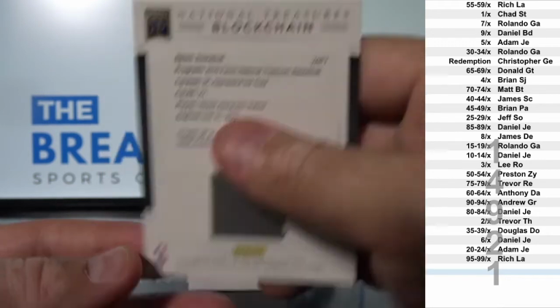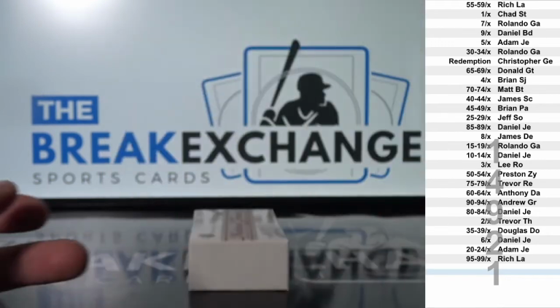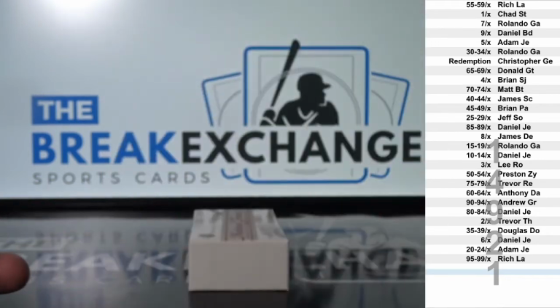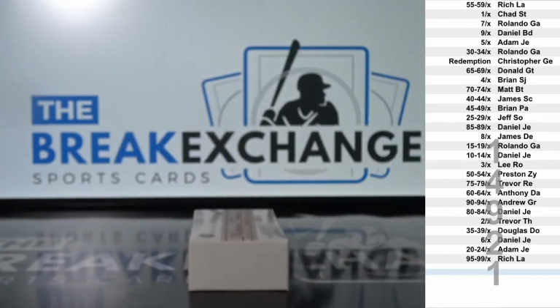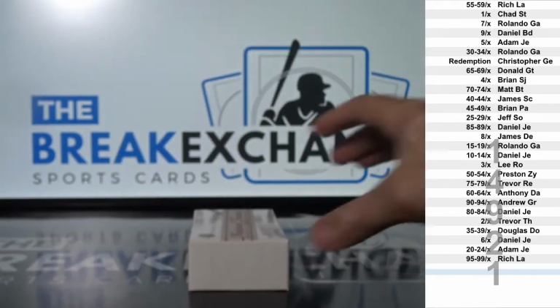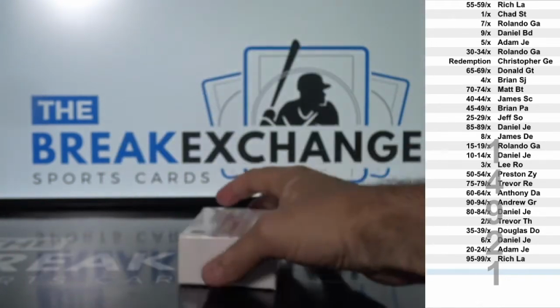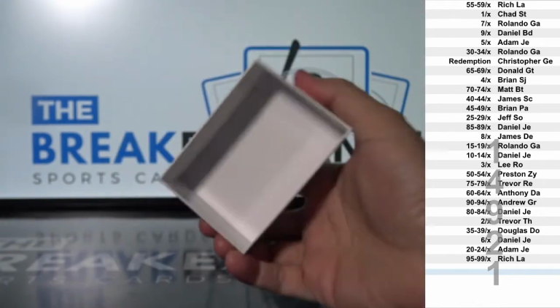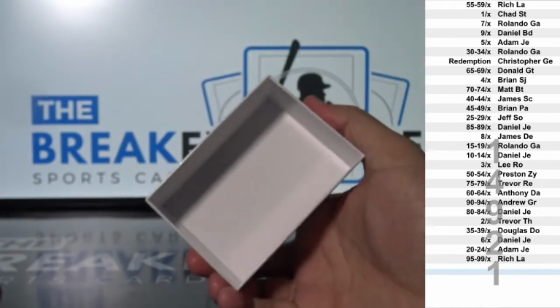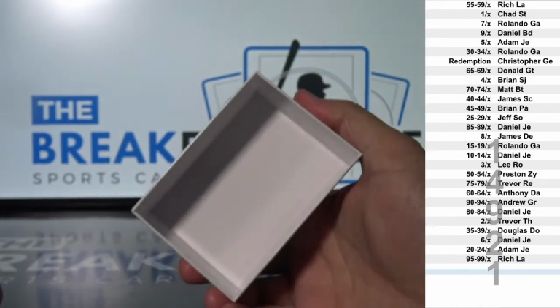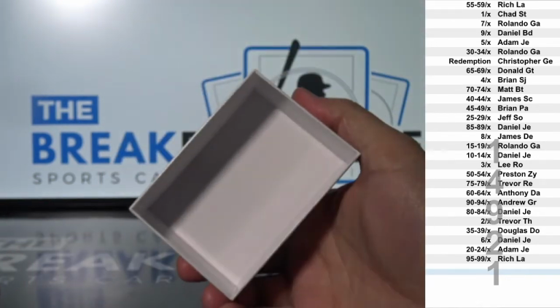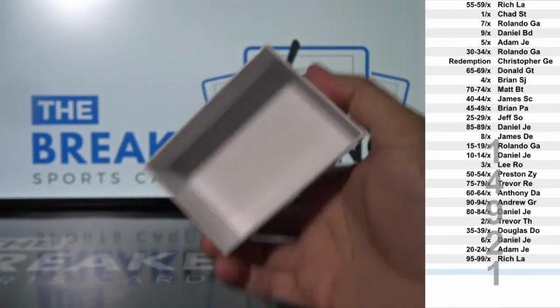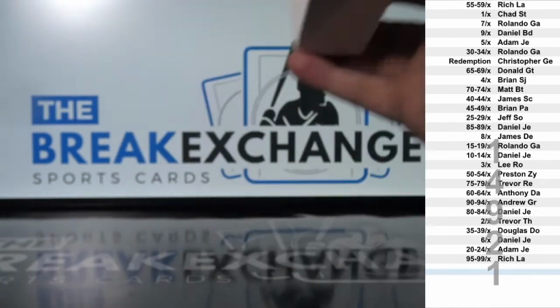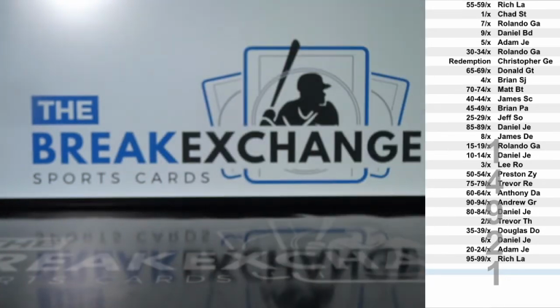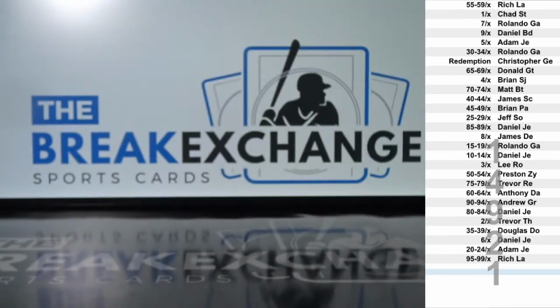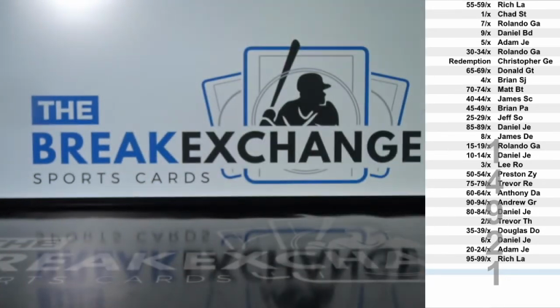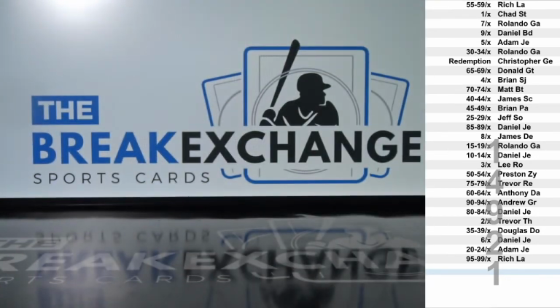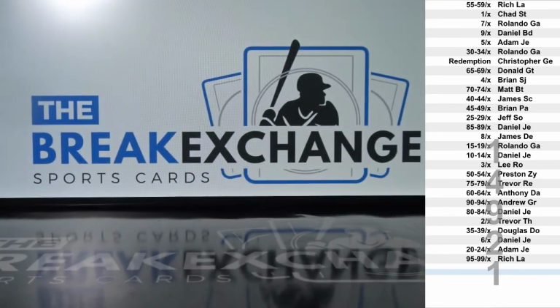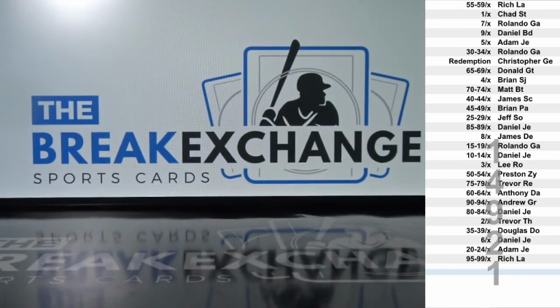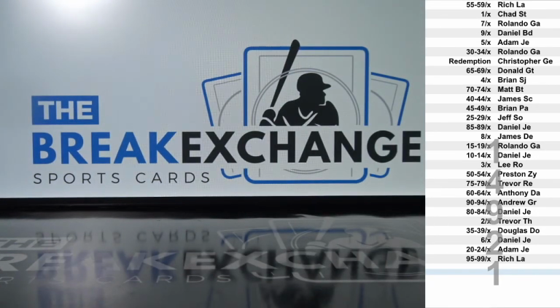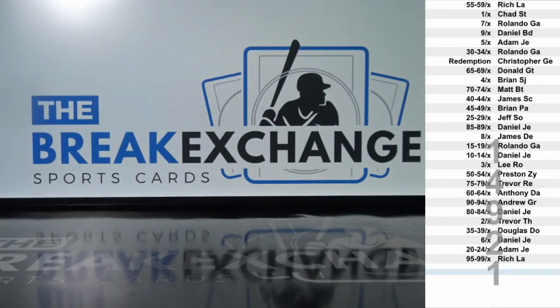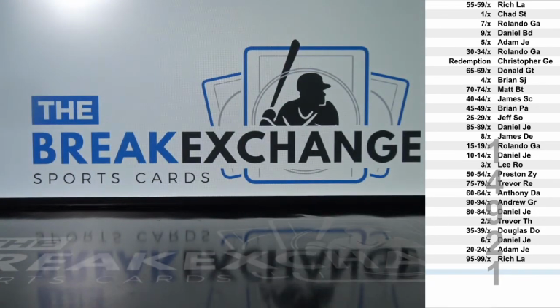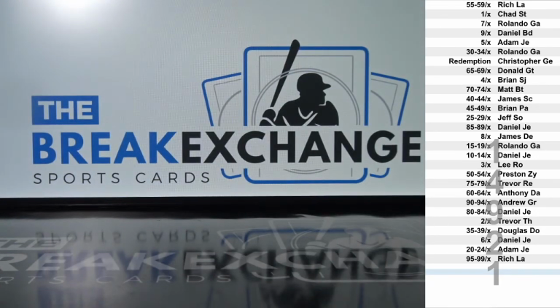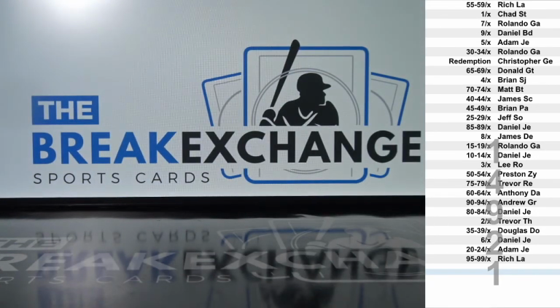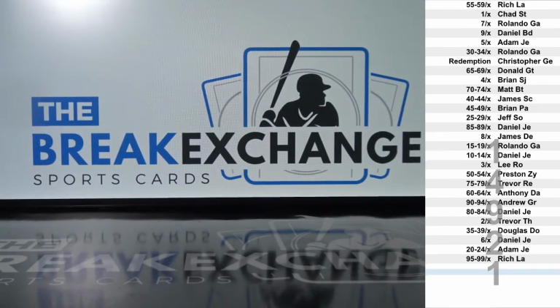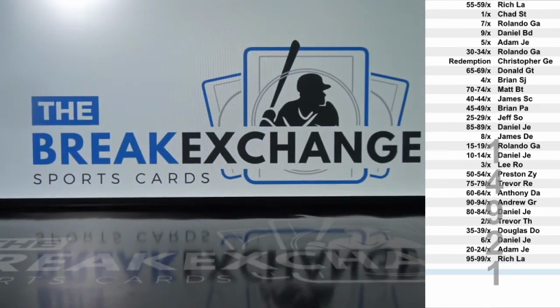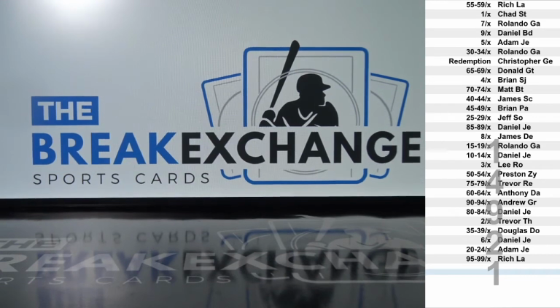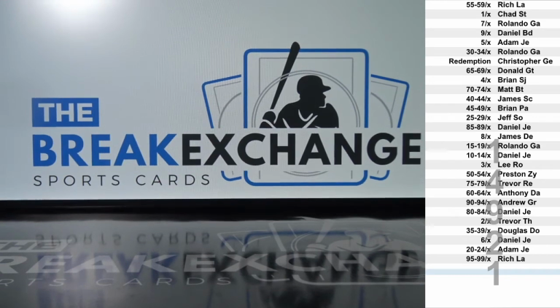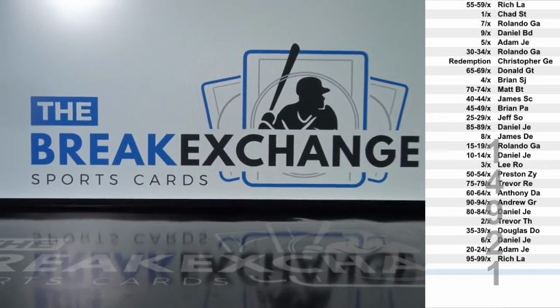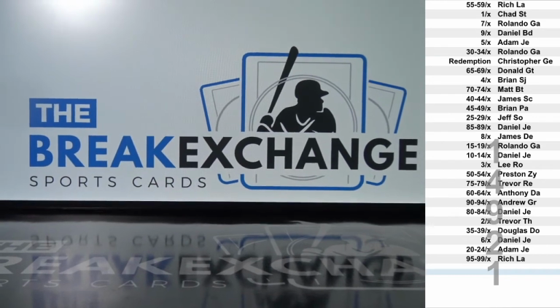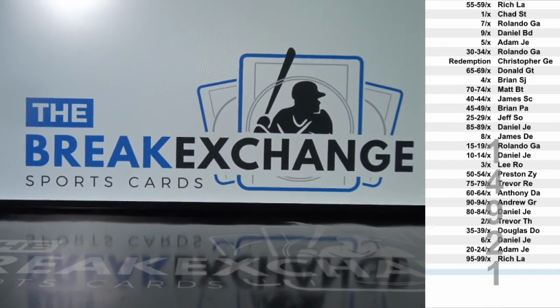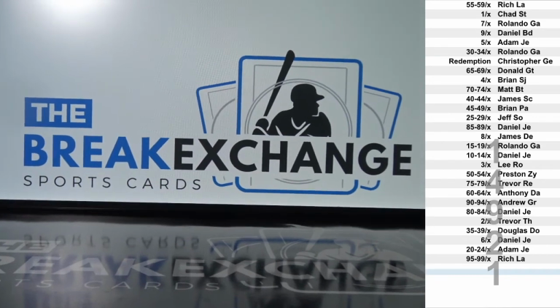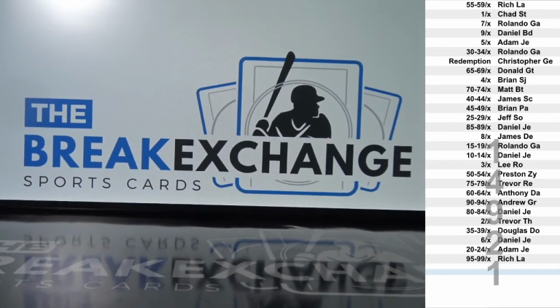All right, not a bad box — last box of that series is up there.